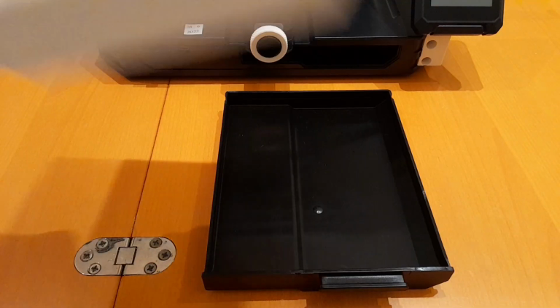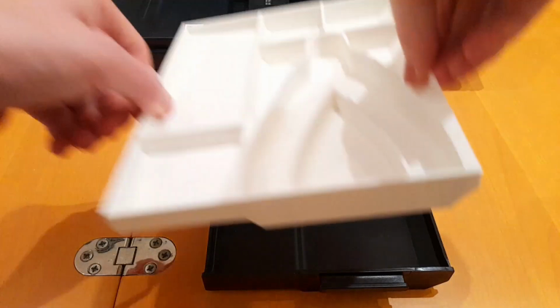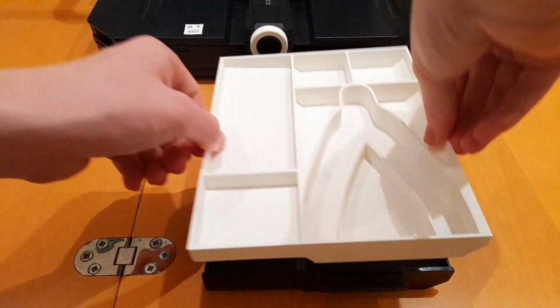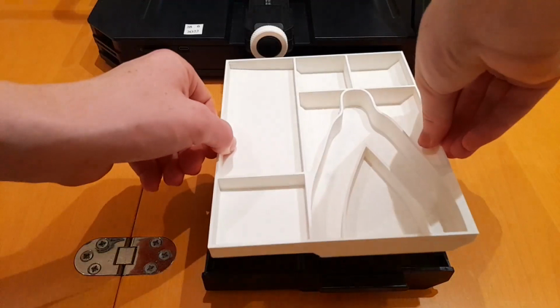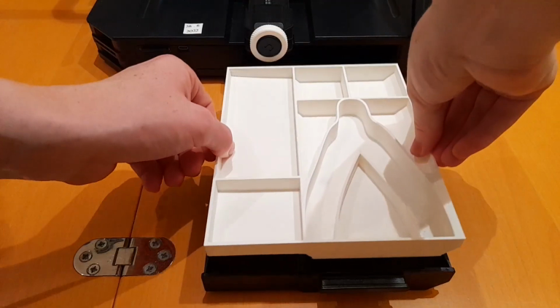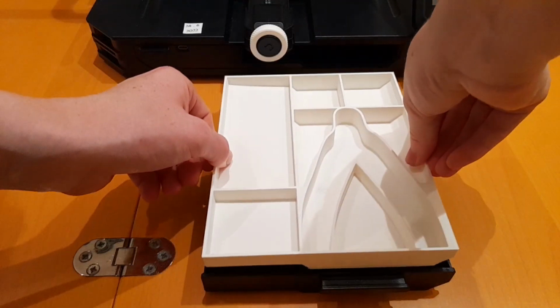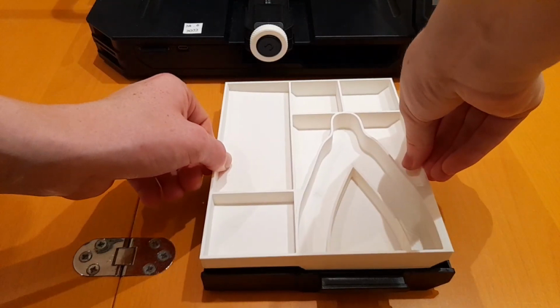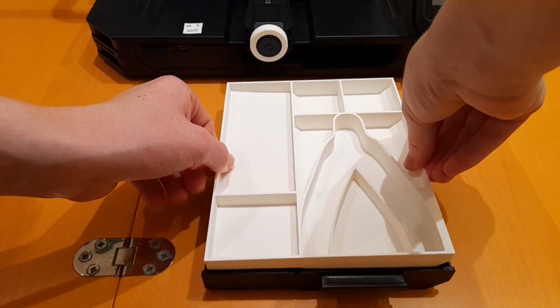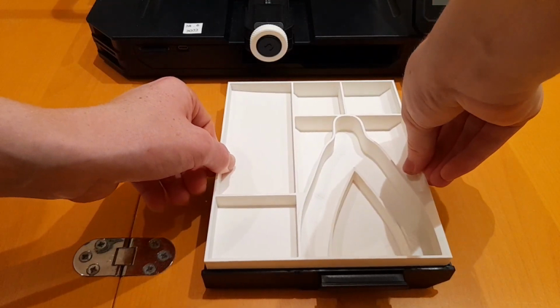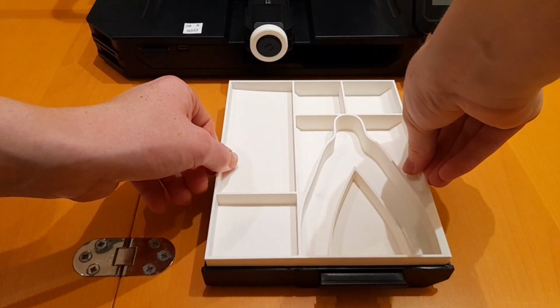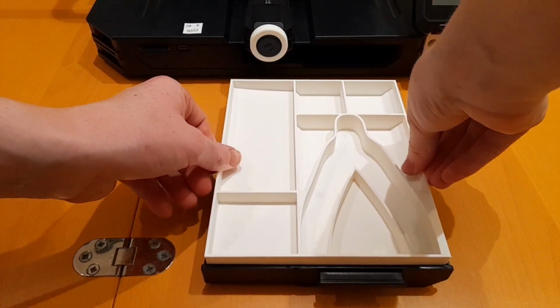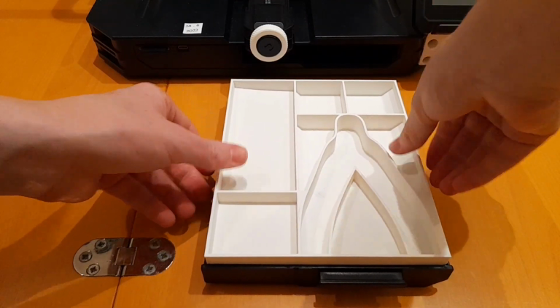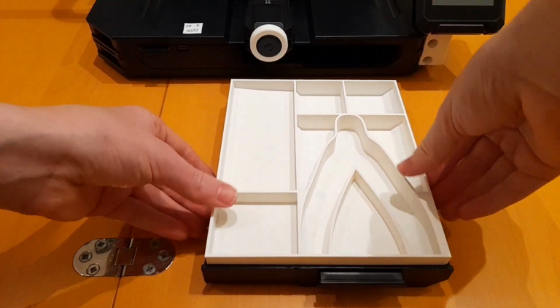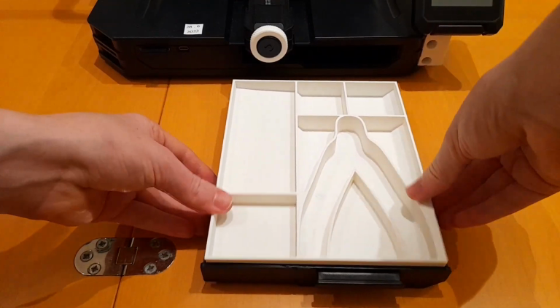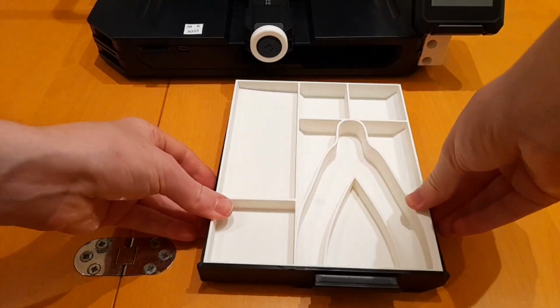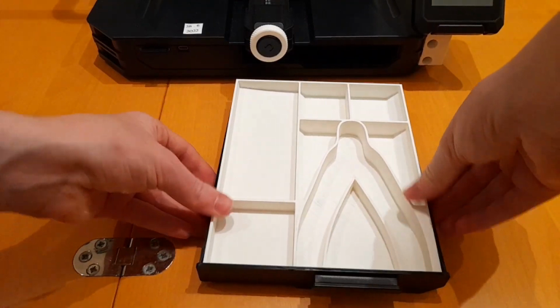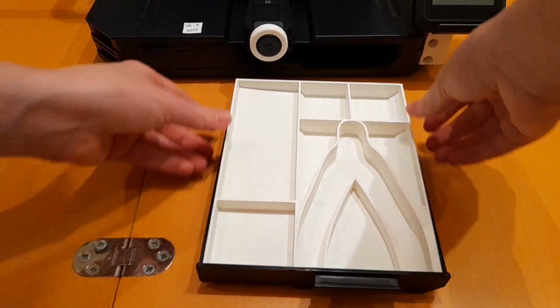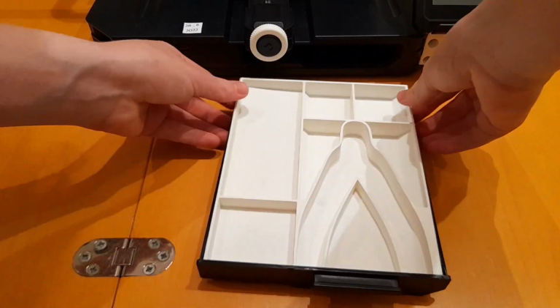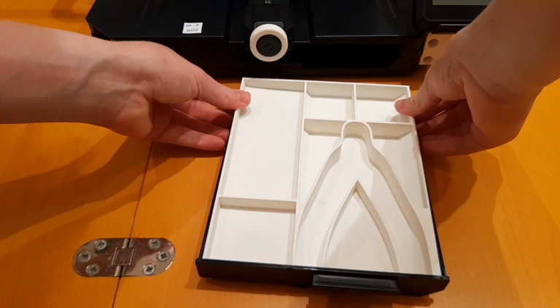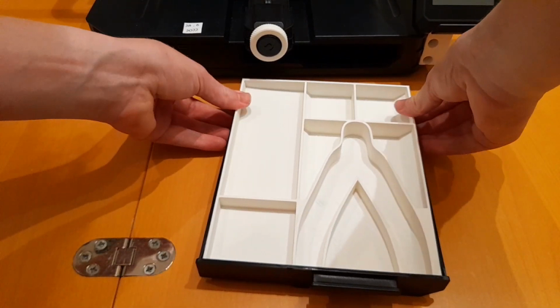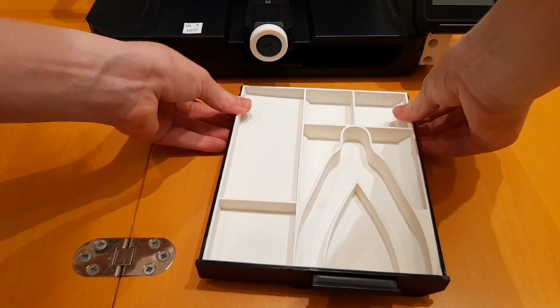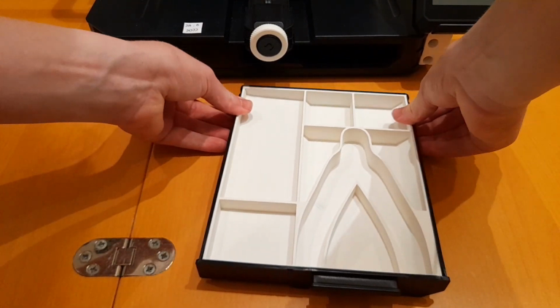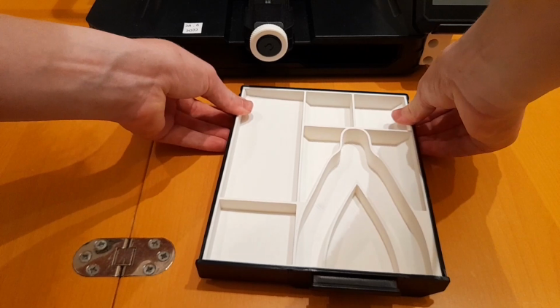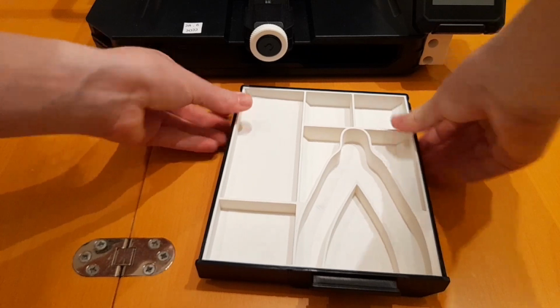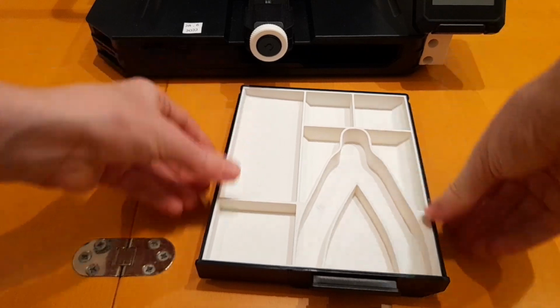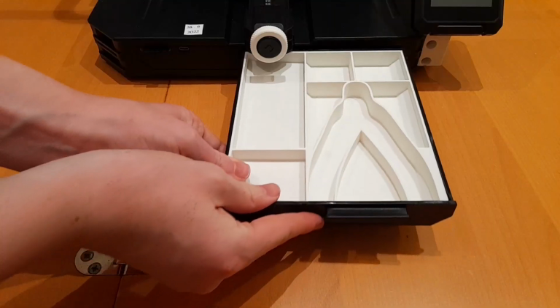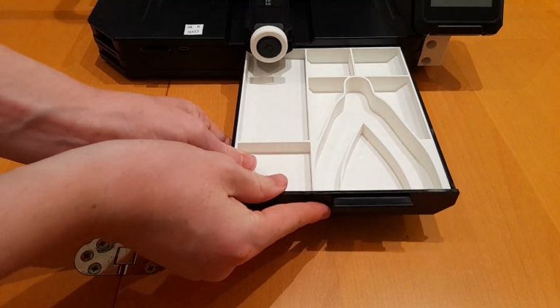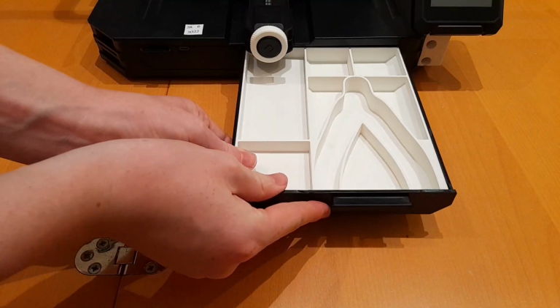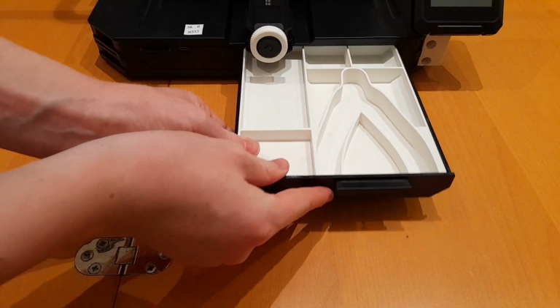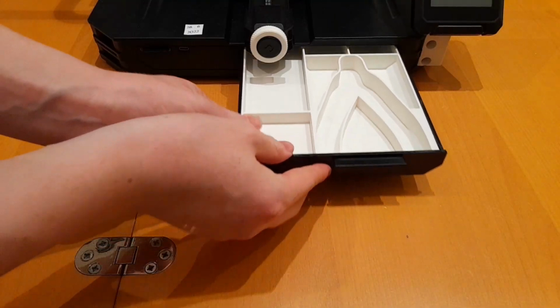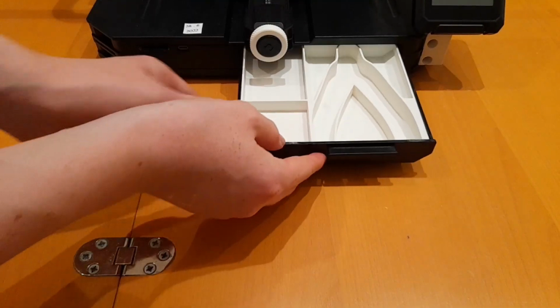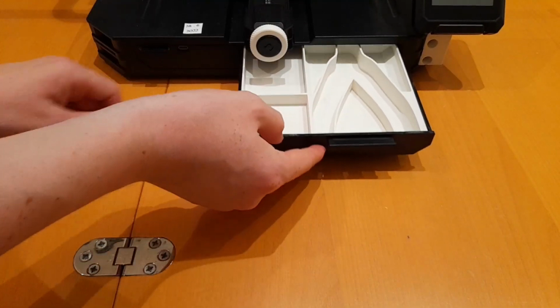This is helpful as it can organize all your tools given with the printer.